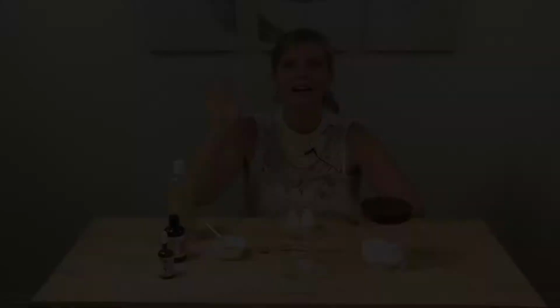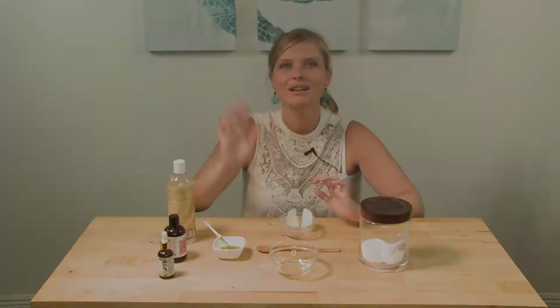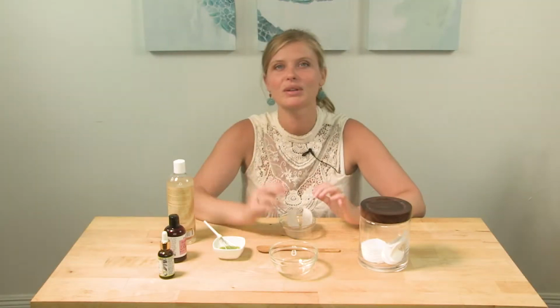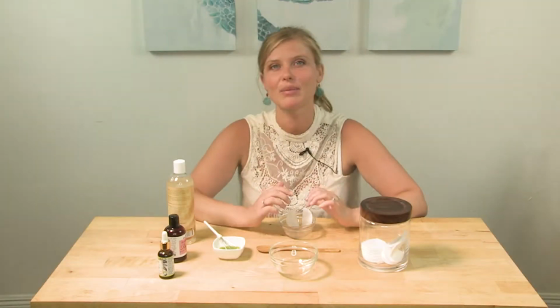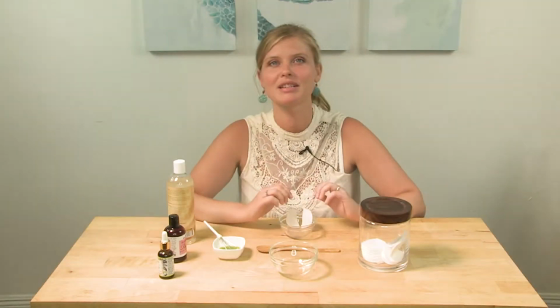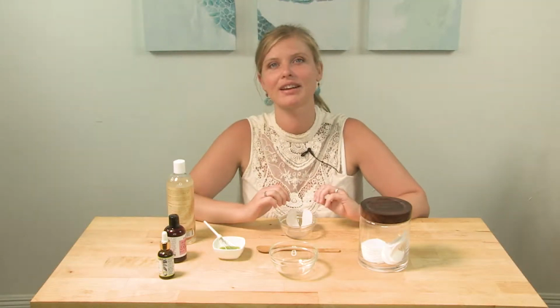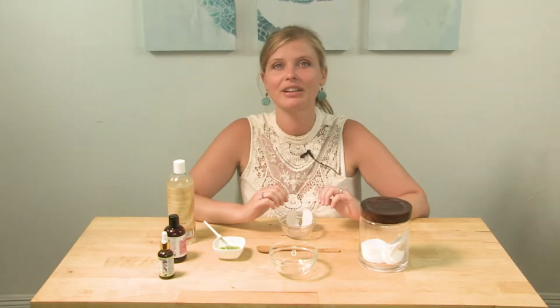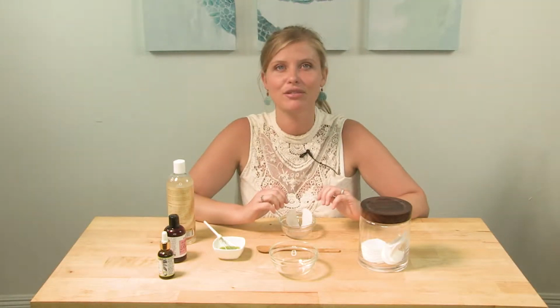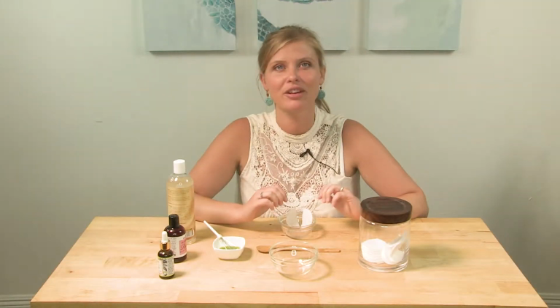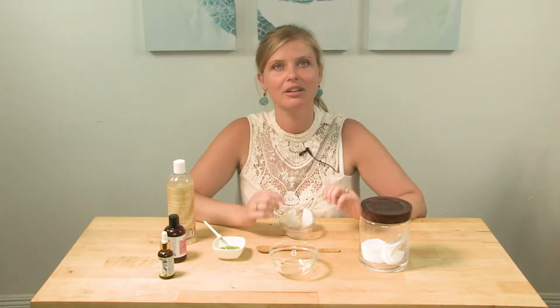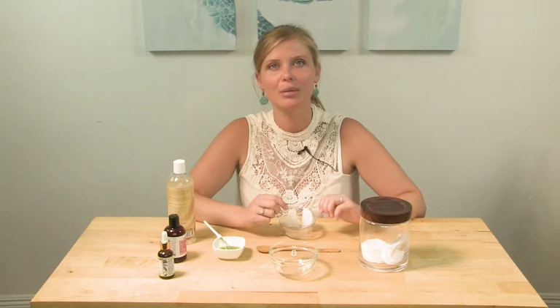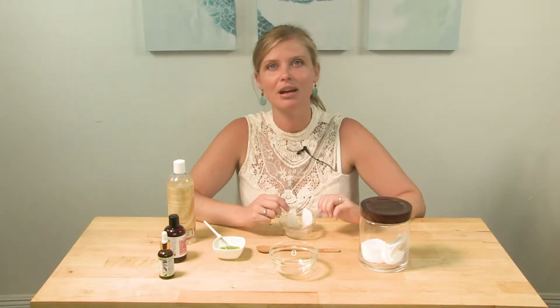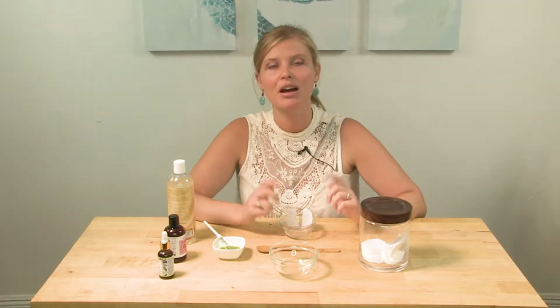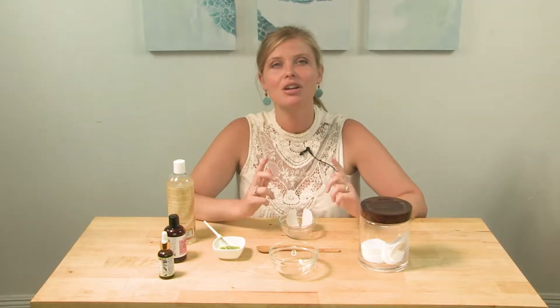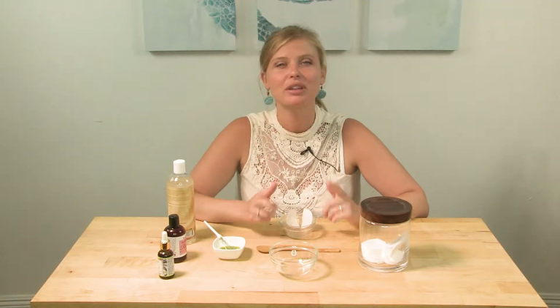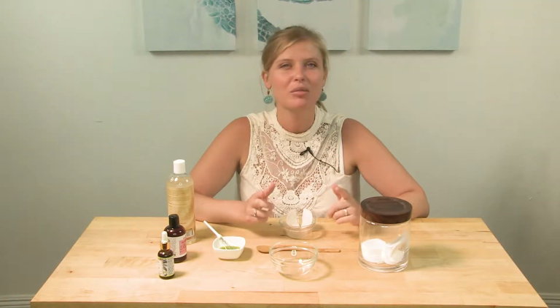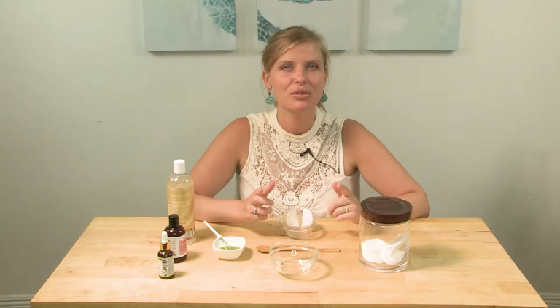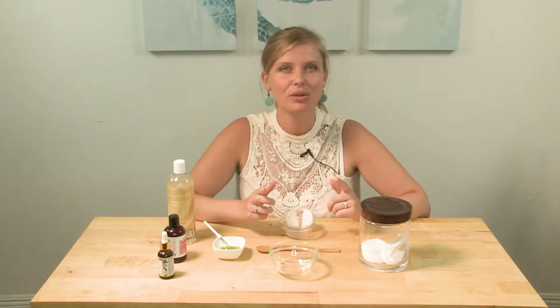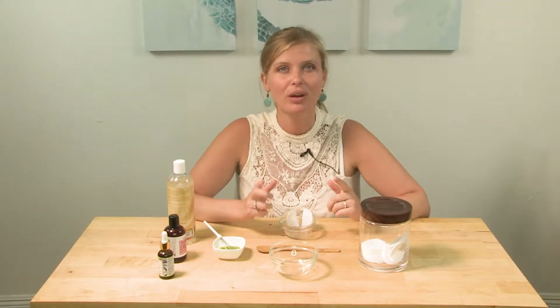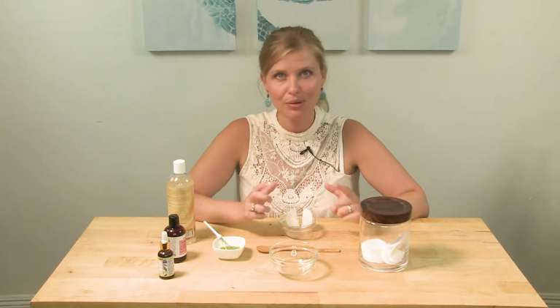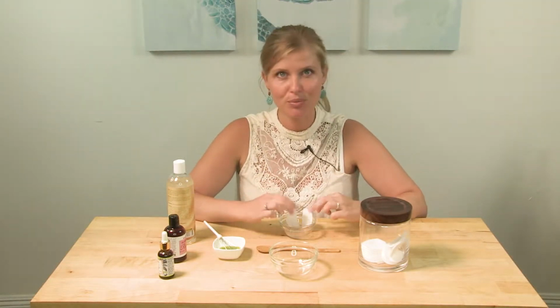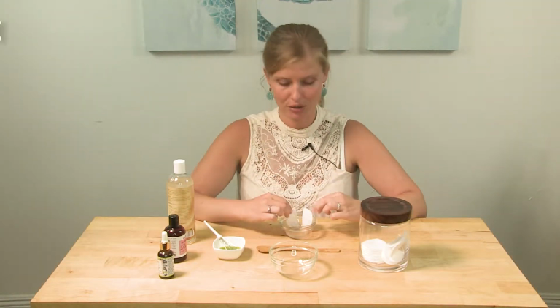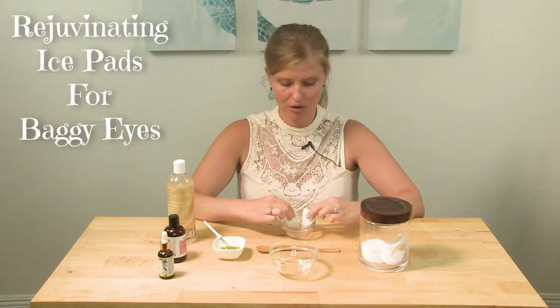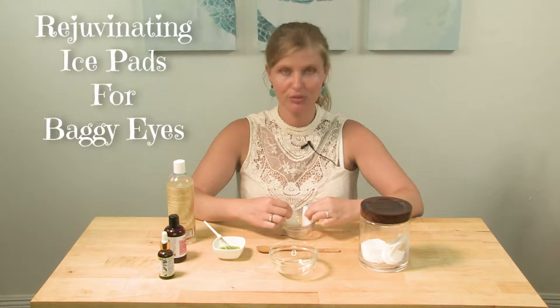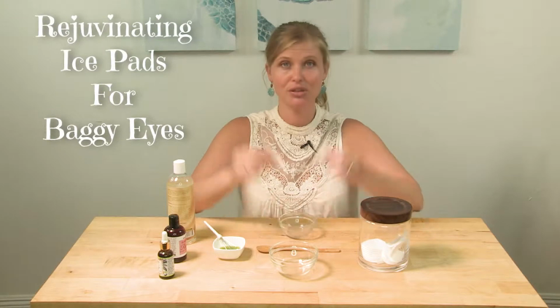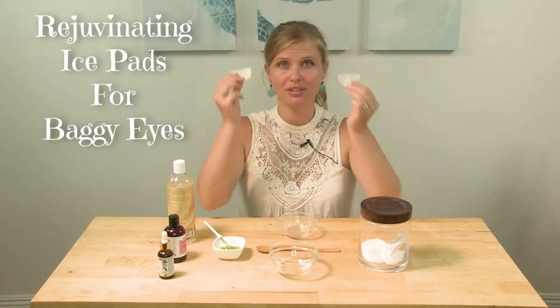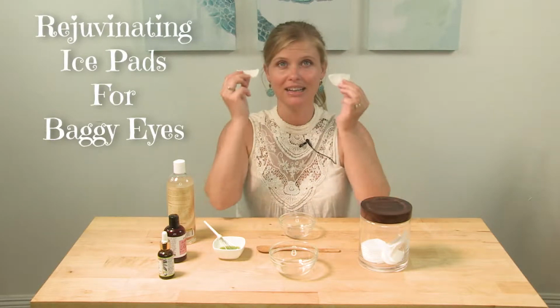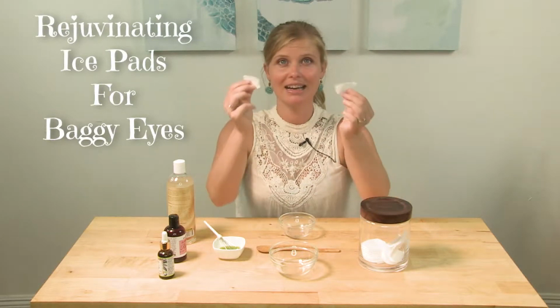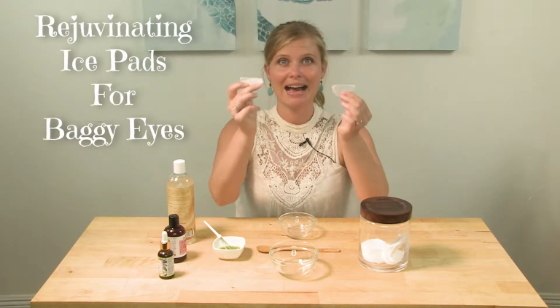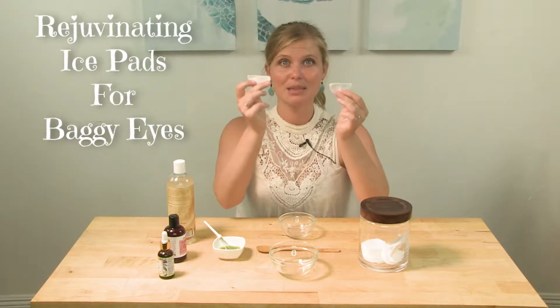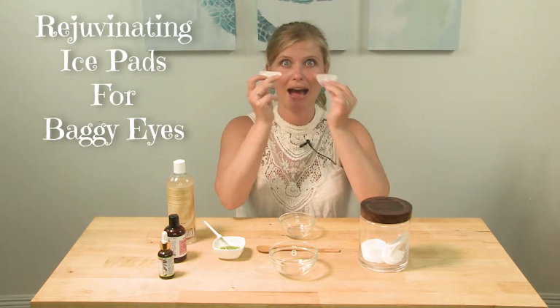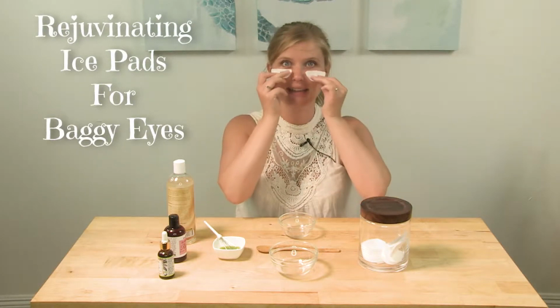Hi guys, what's up? This is Karolina from the Grind It Up Club. Today I'm going to show you how to make your own rejuvenating ice pads.